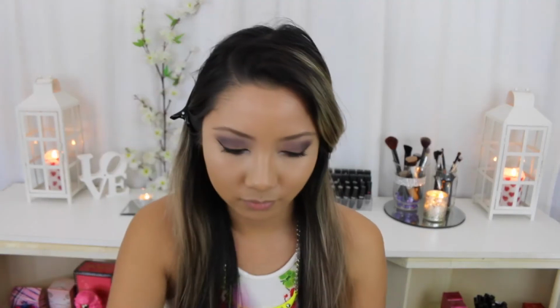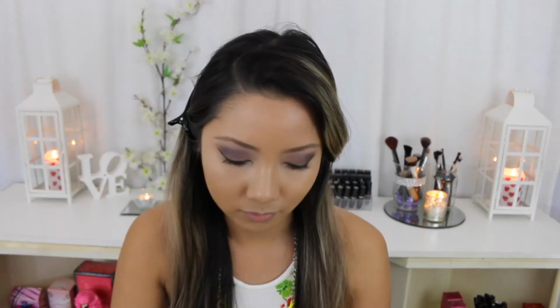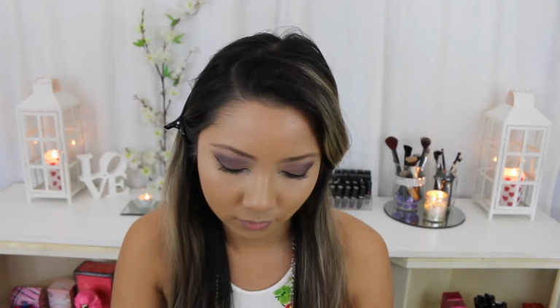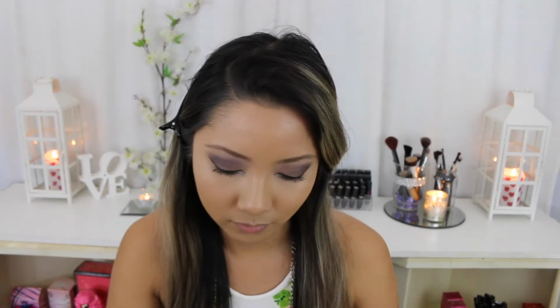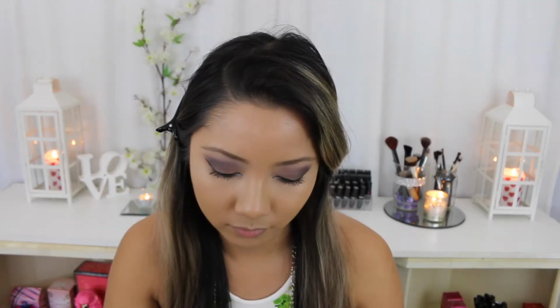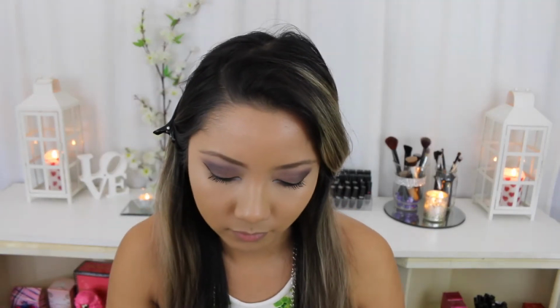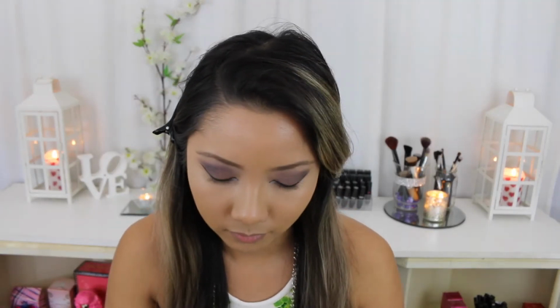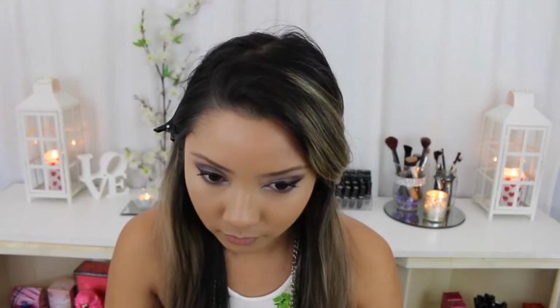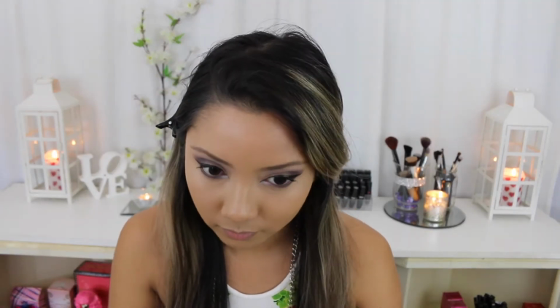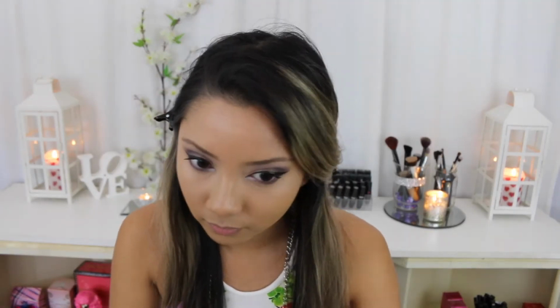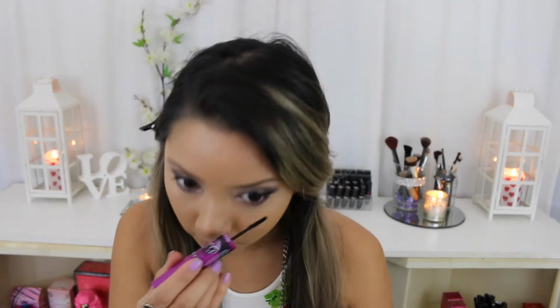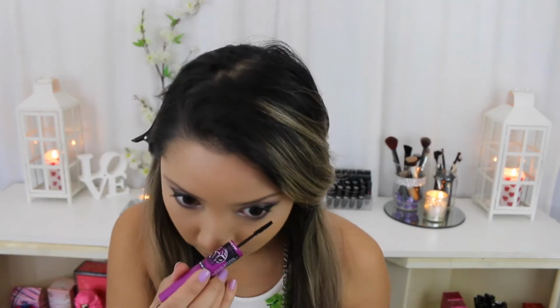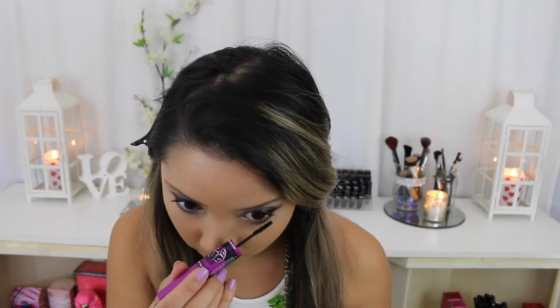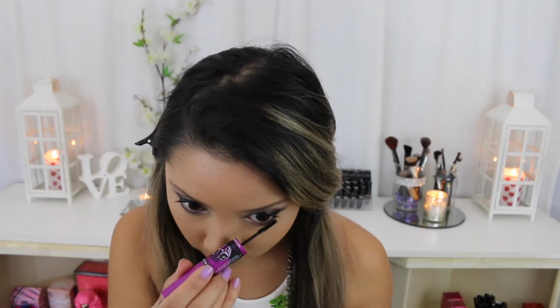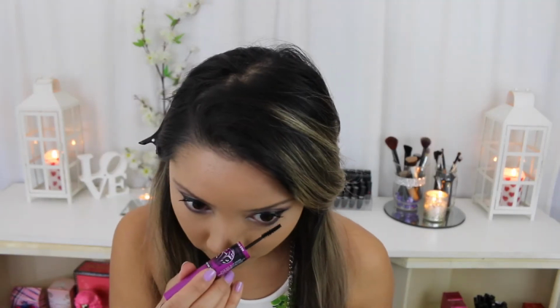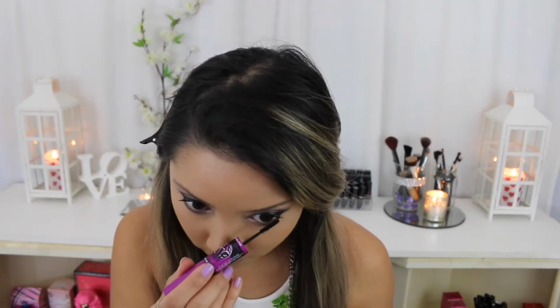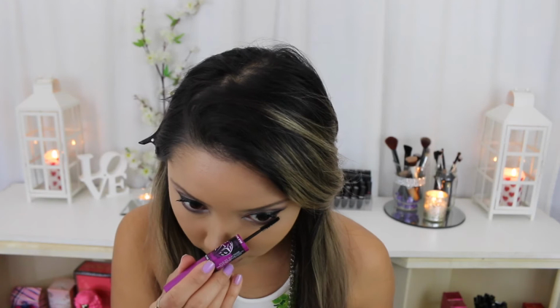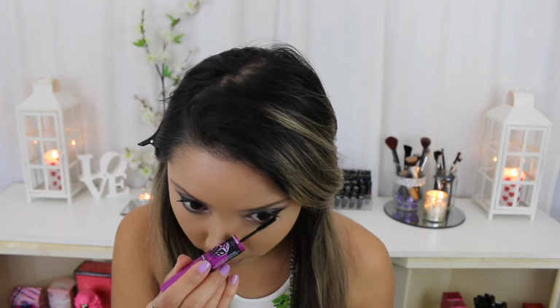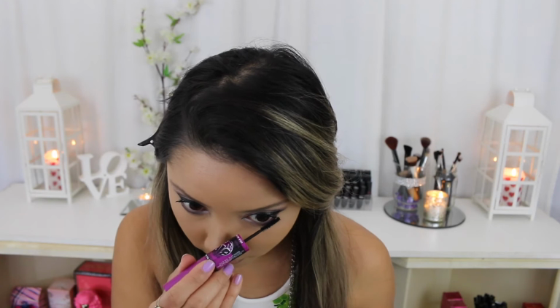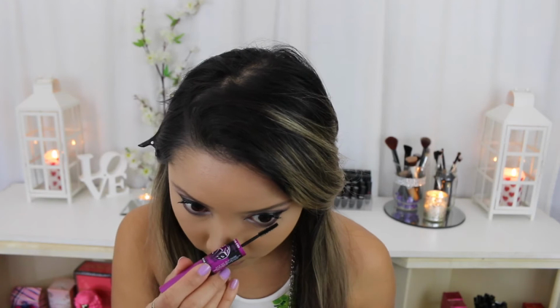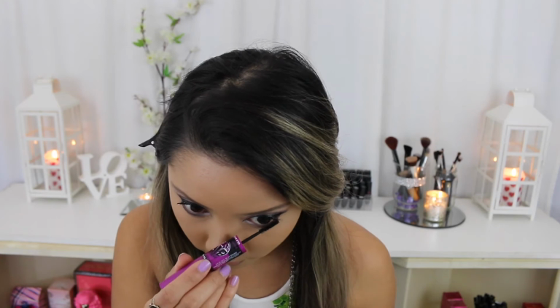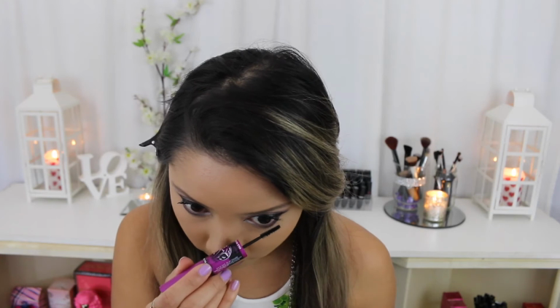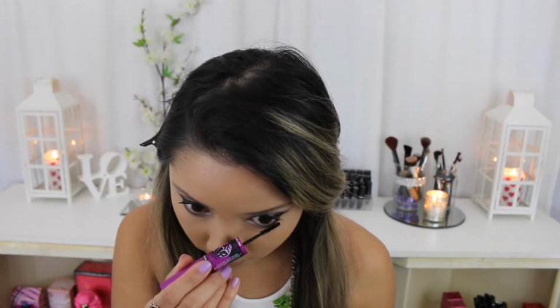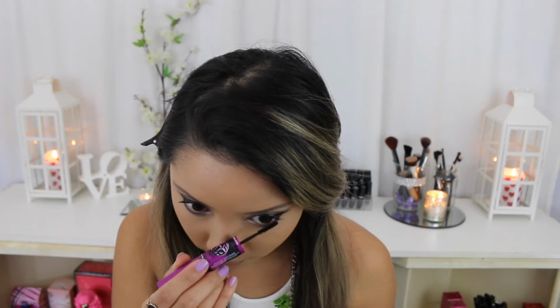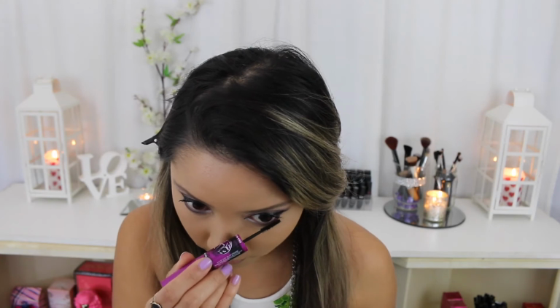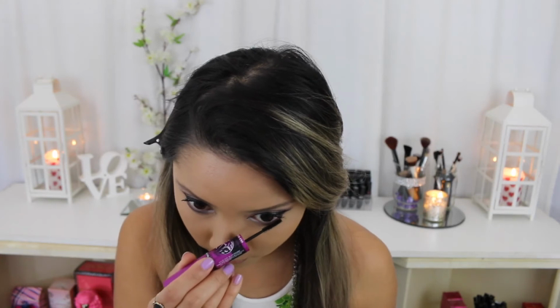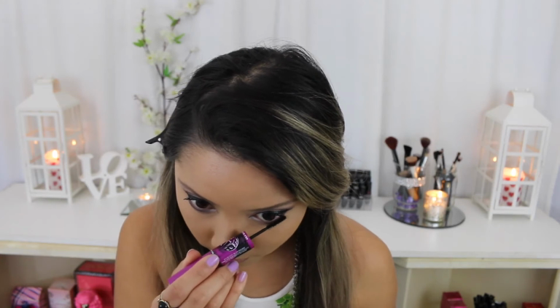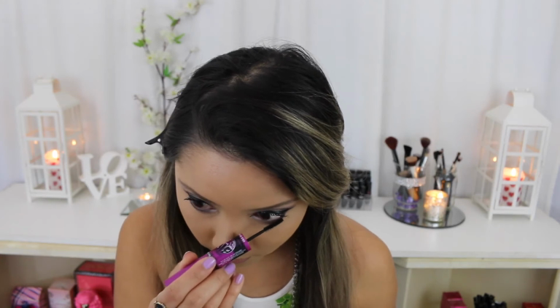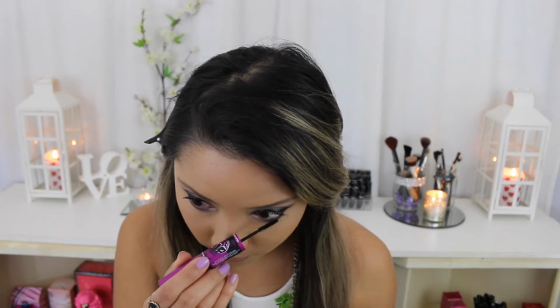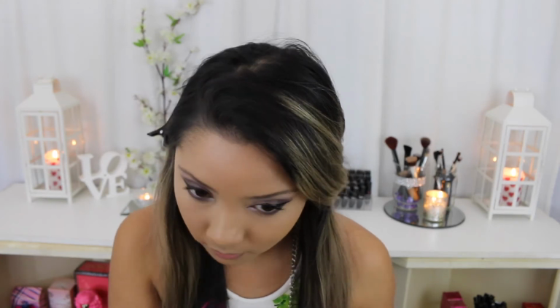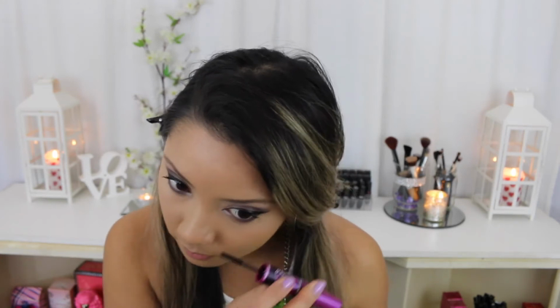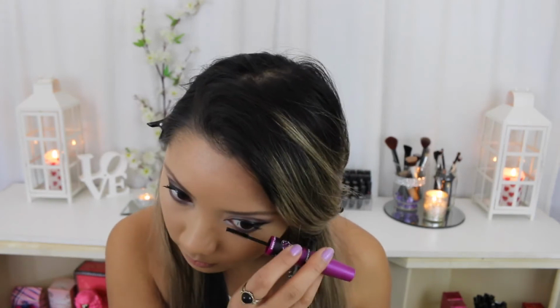Next, using my Maybelline Big Eyes Mascara, I'm going to use the lower lash side and put that on my bottom lashes.